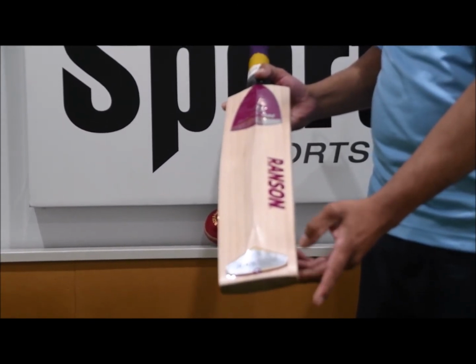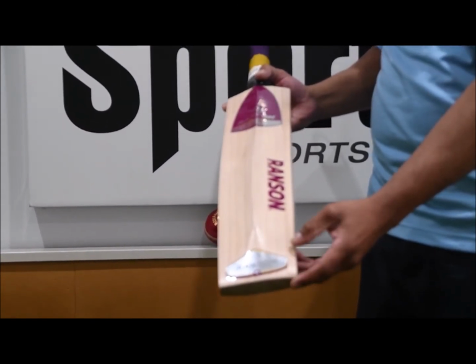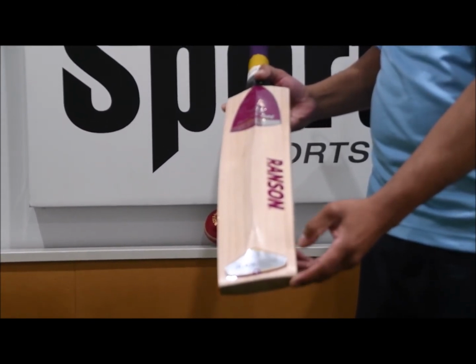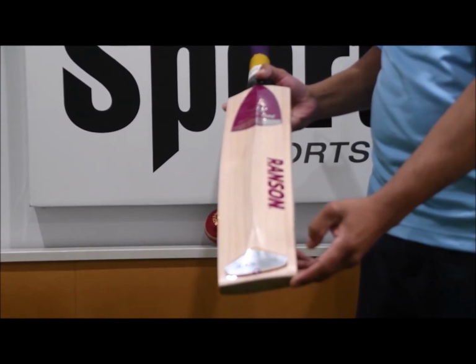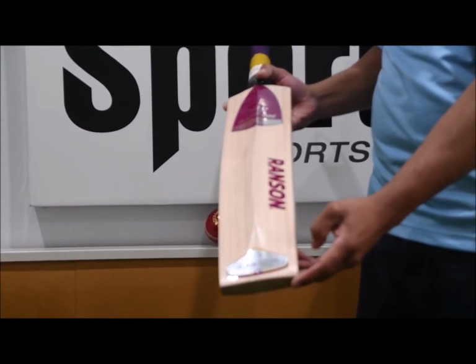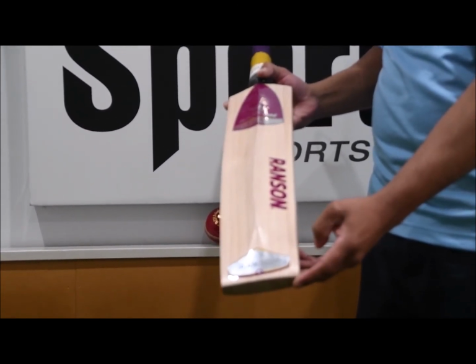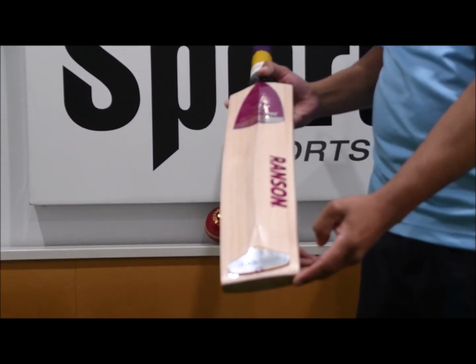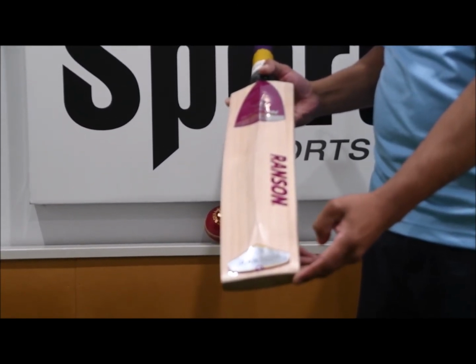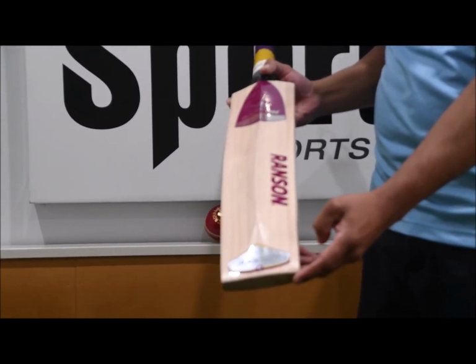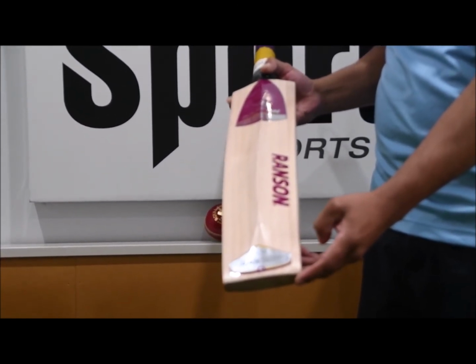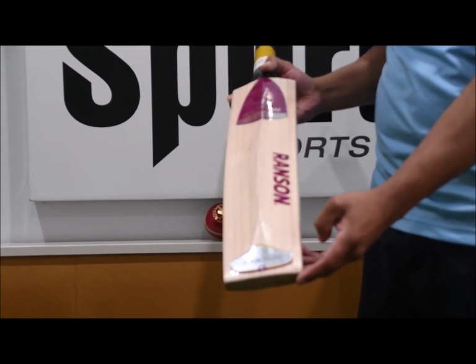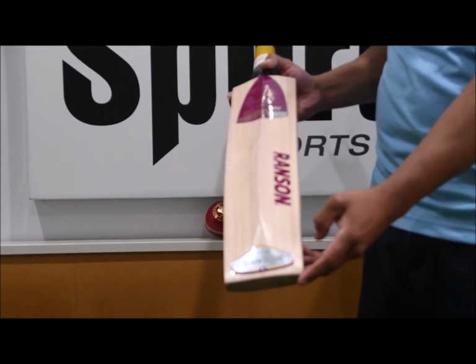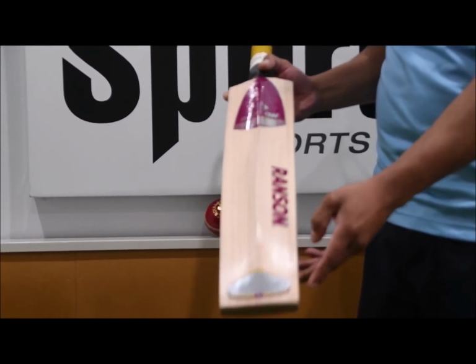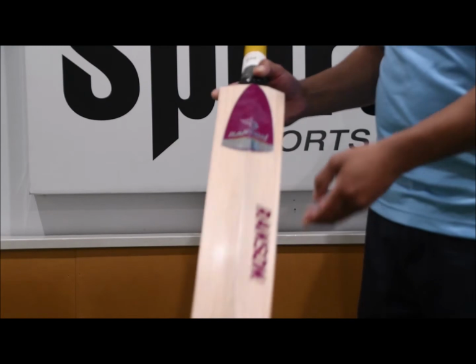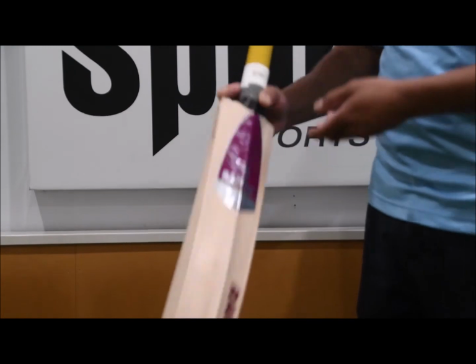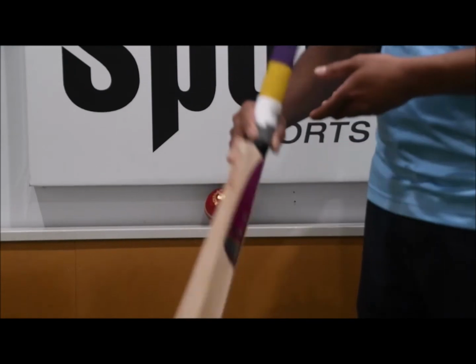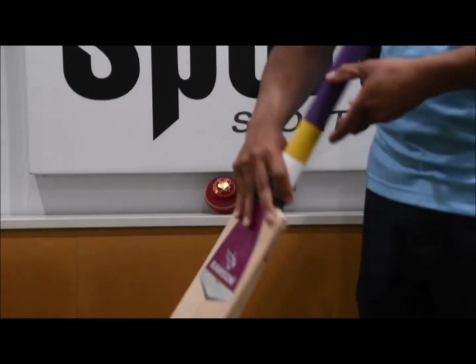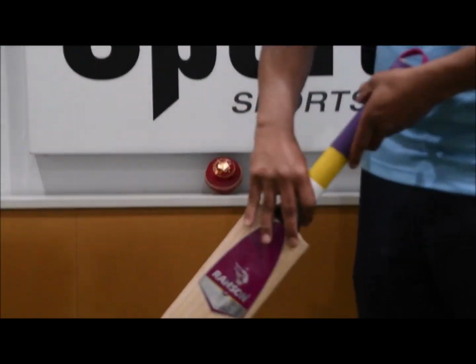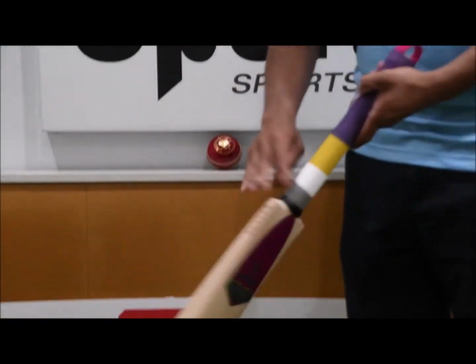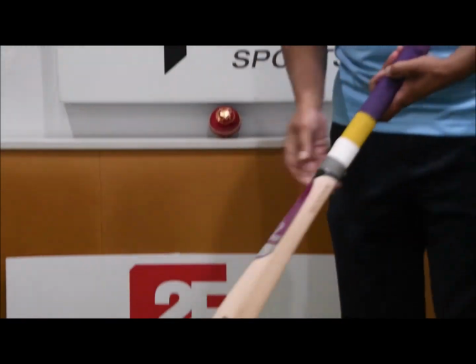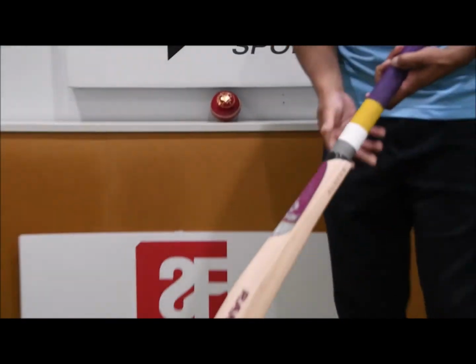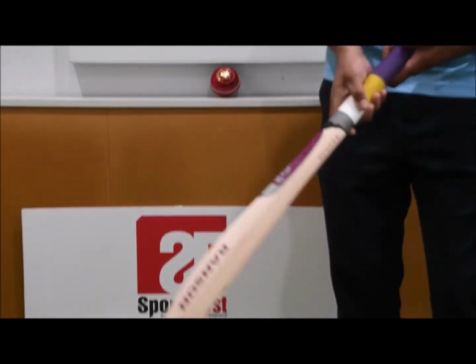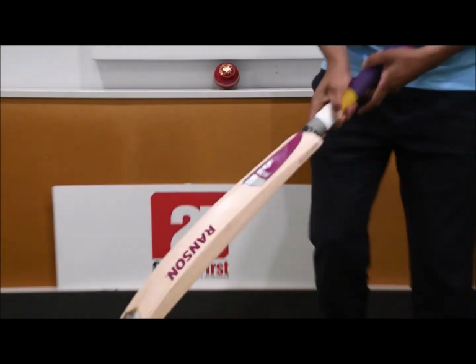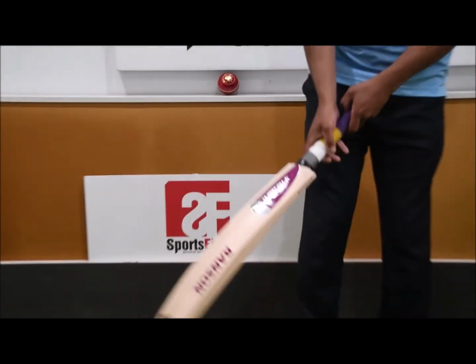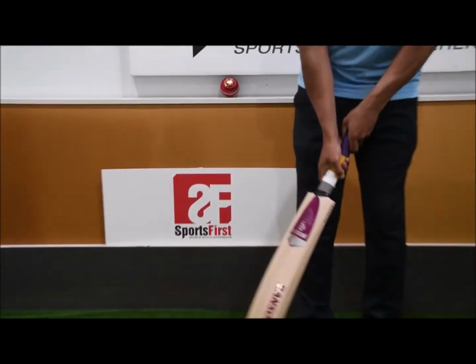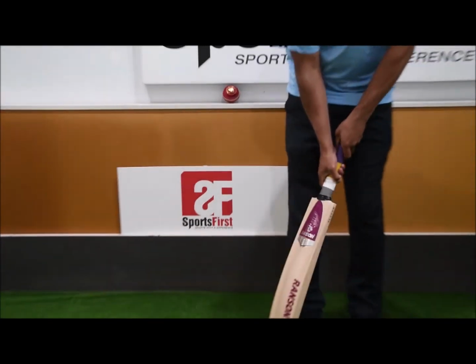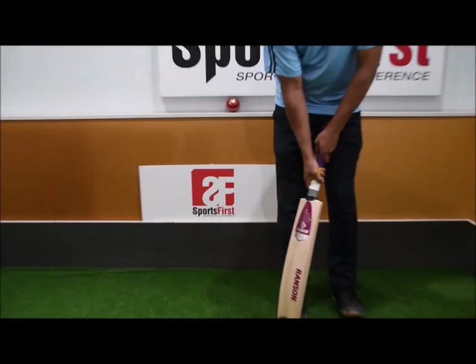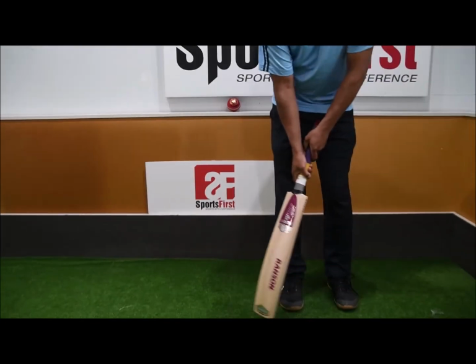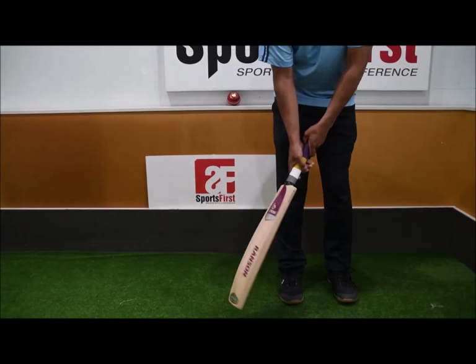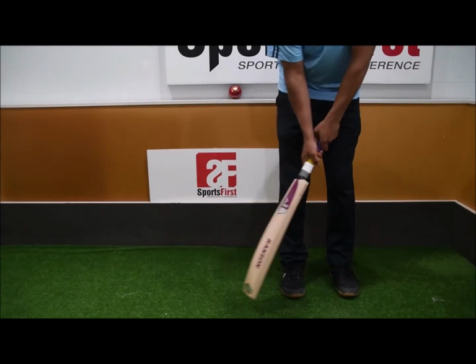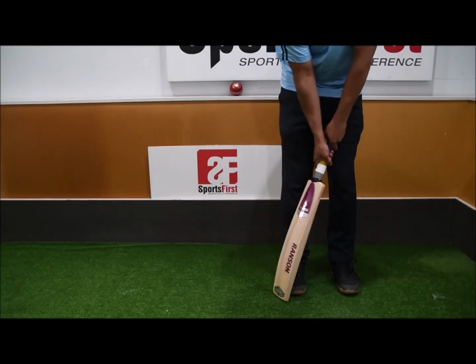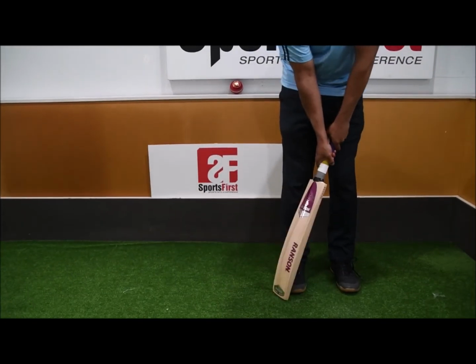The bat comes with a toga as well. The handle itself is semi-oval.